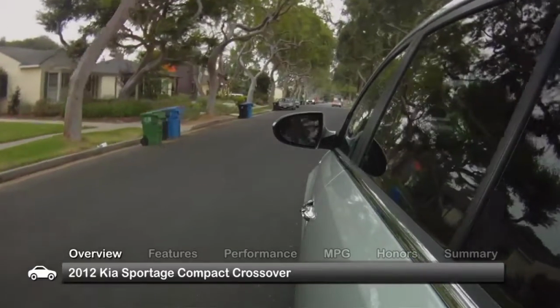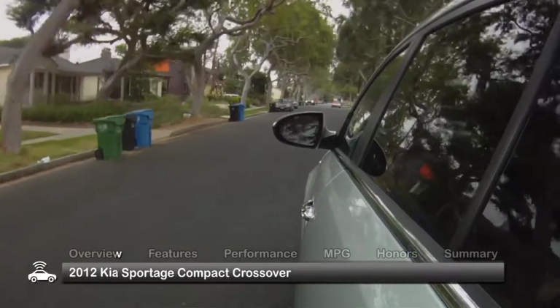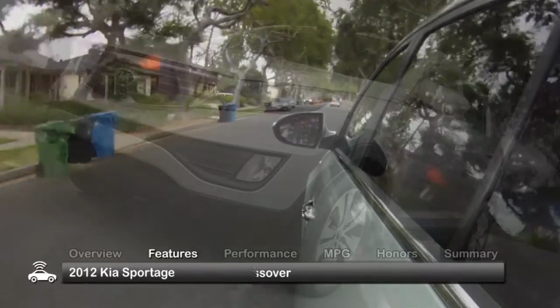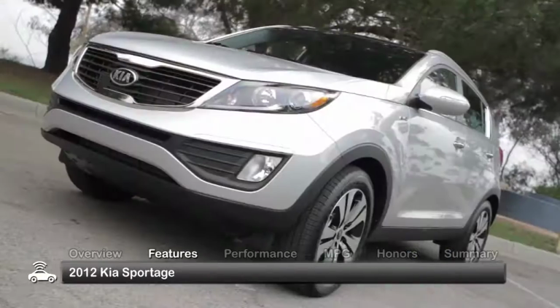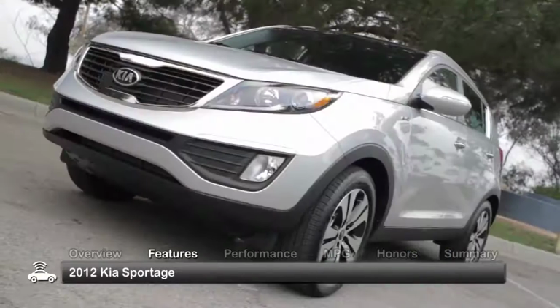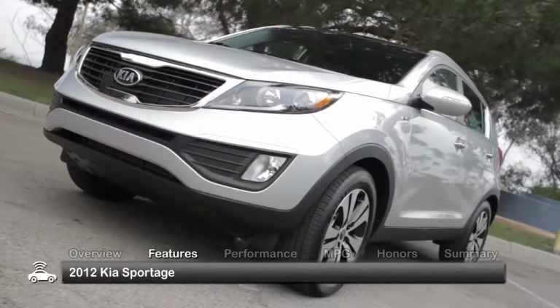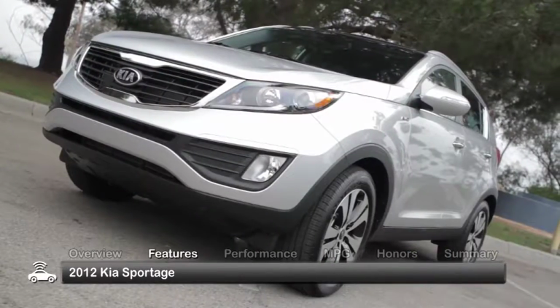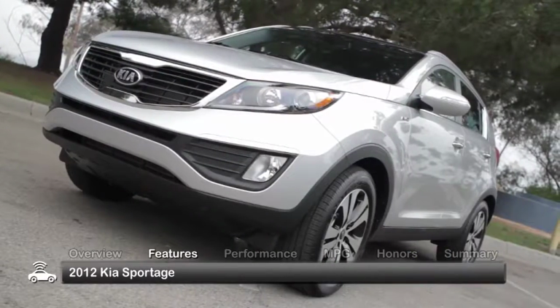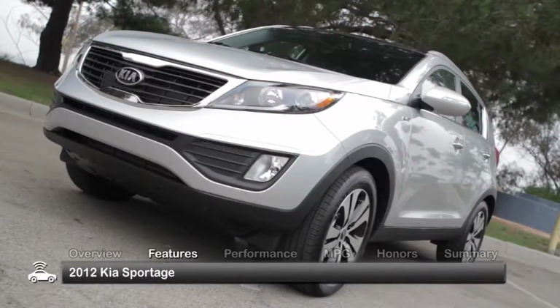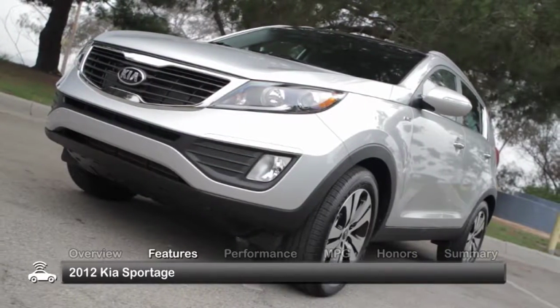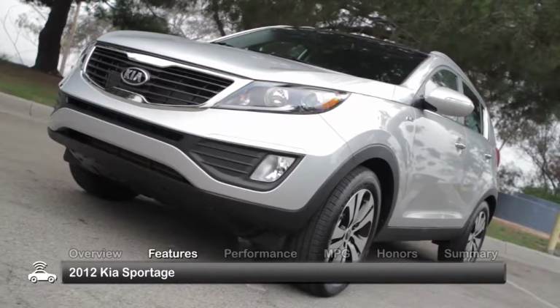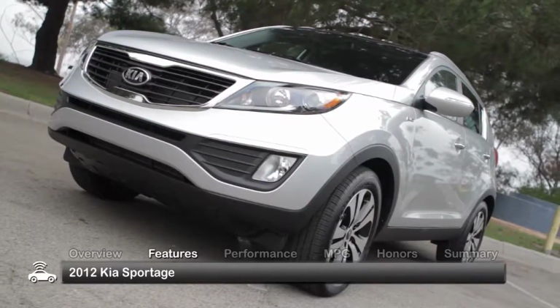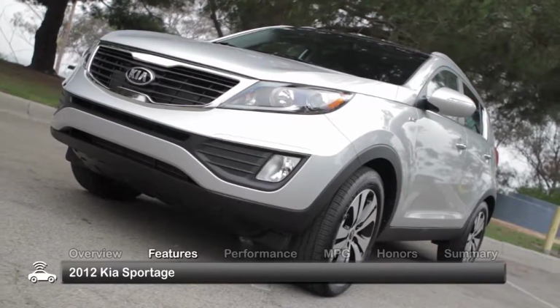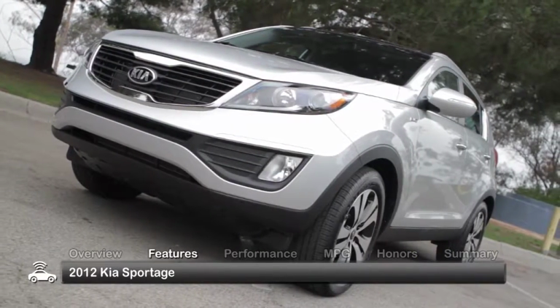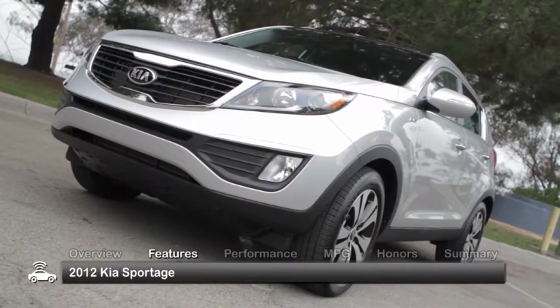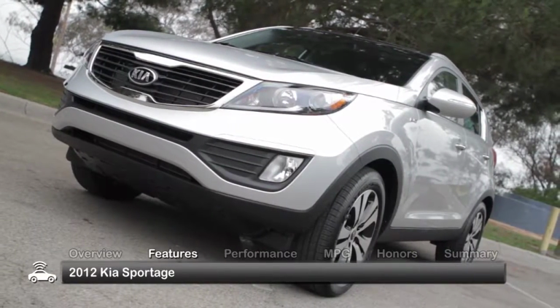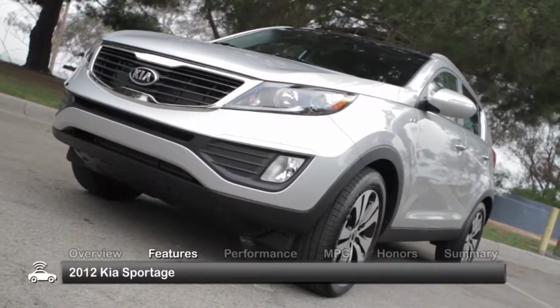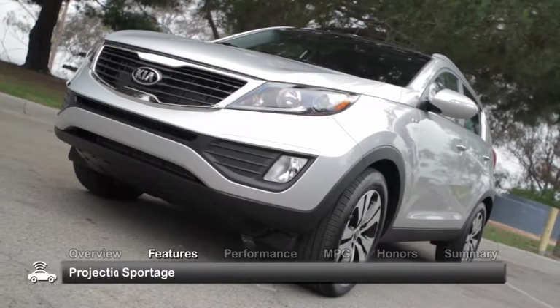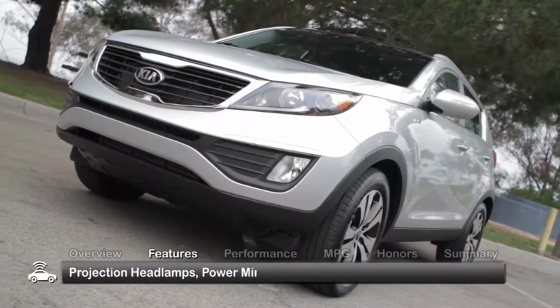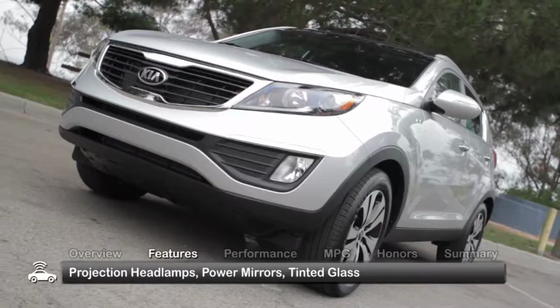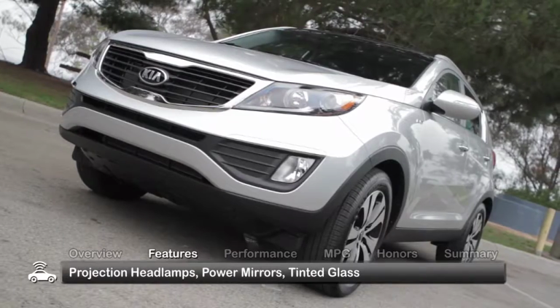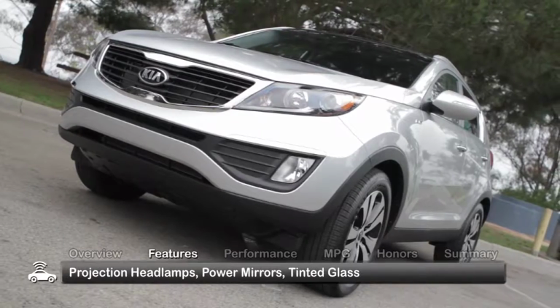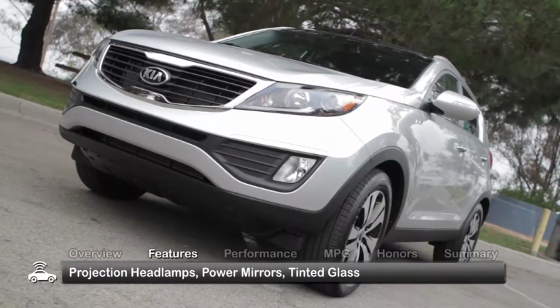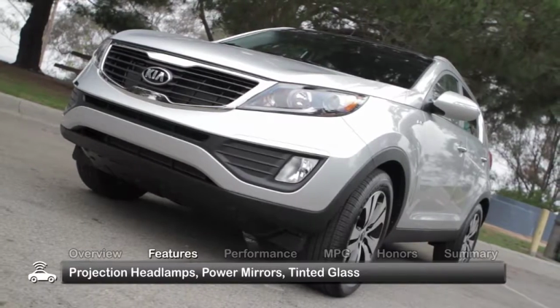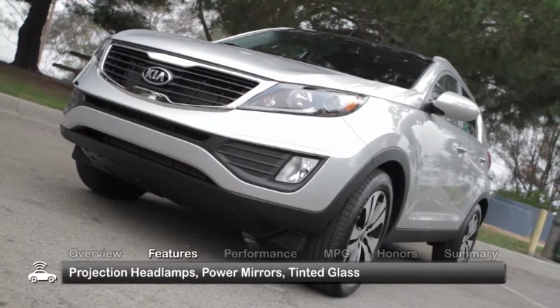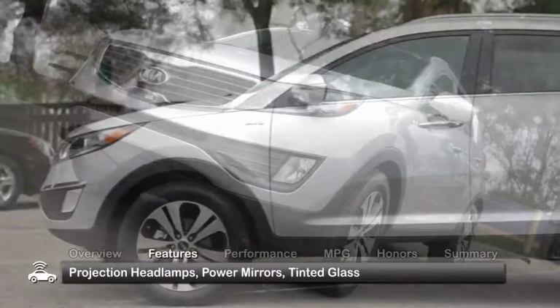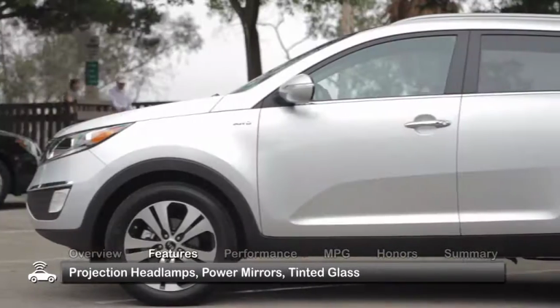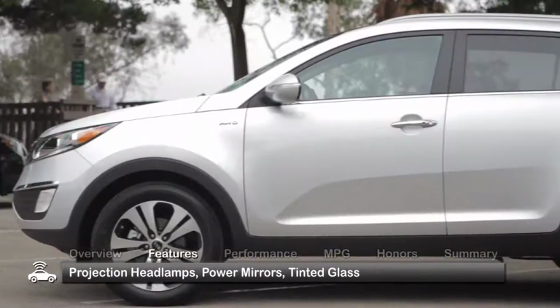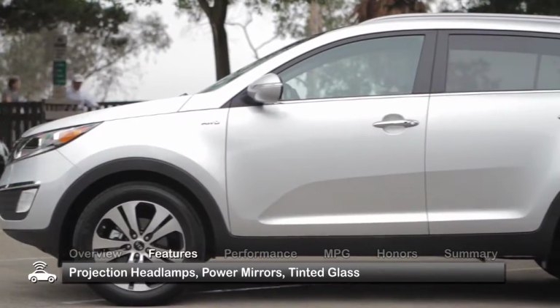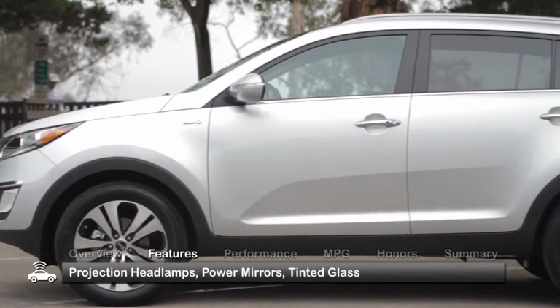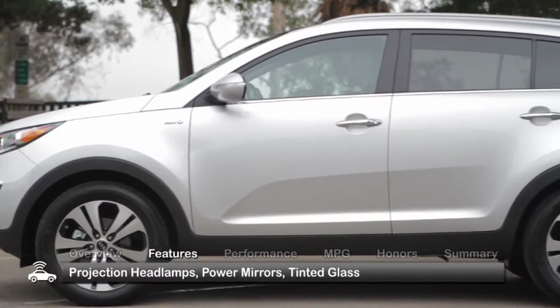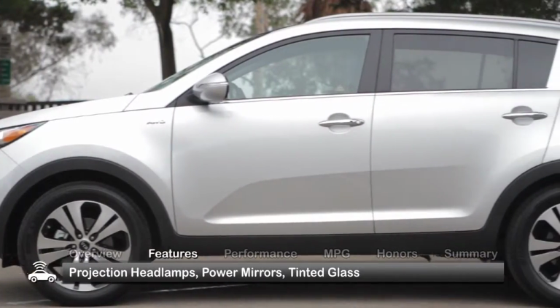The 2012 Sportage features sporty styling and comes standard with projection headlights, power mirrors, and tinted glass.